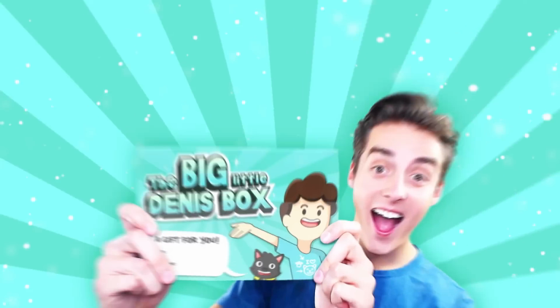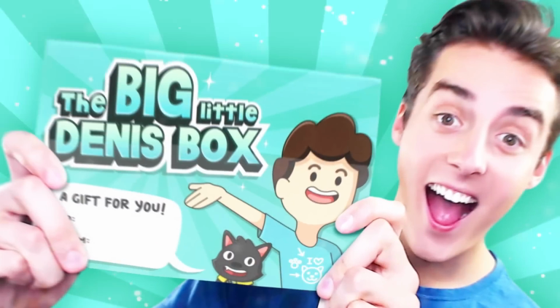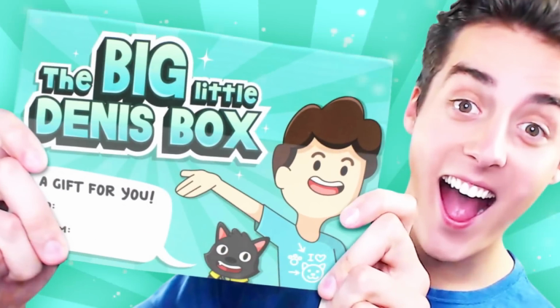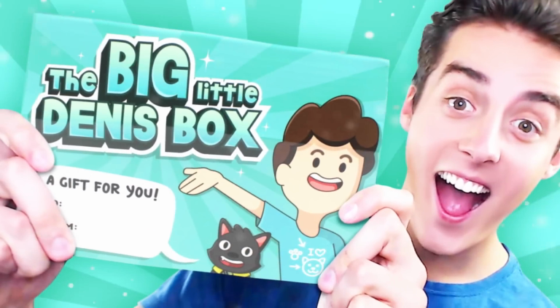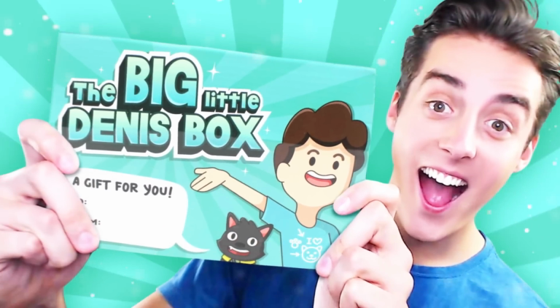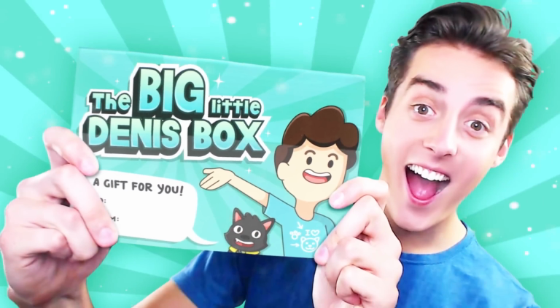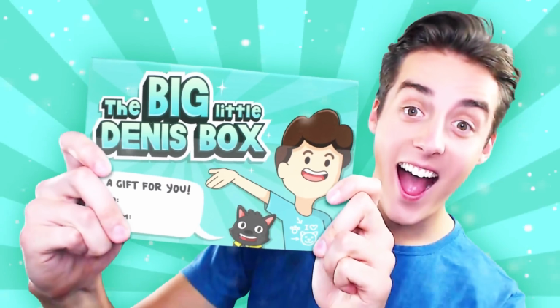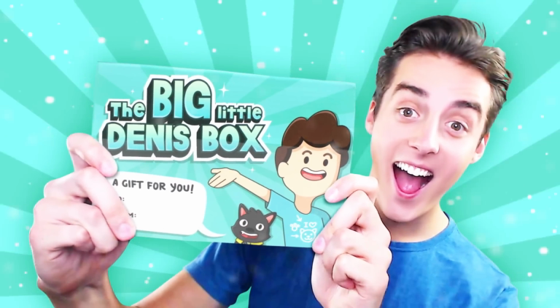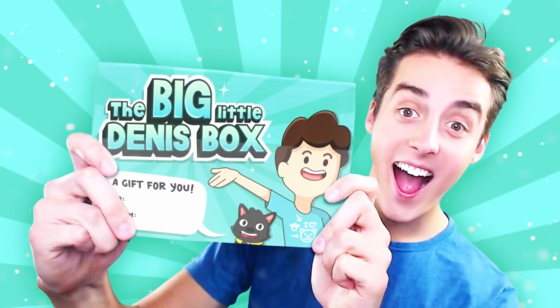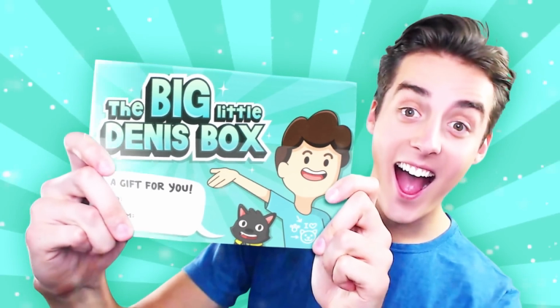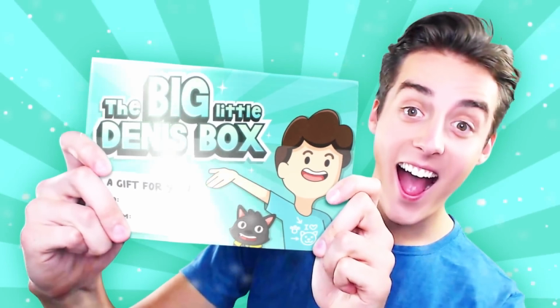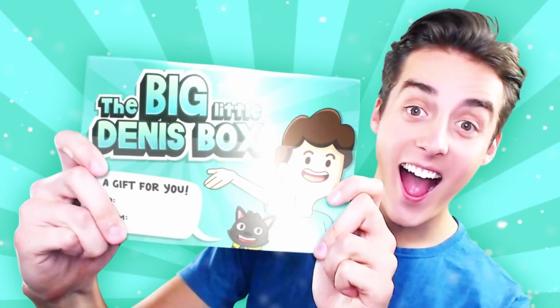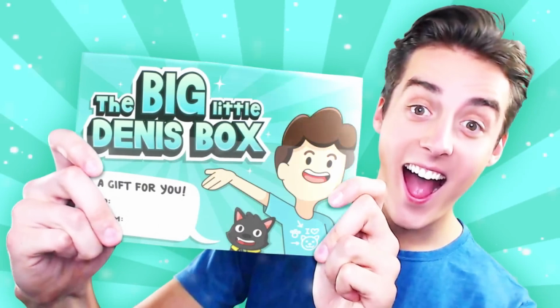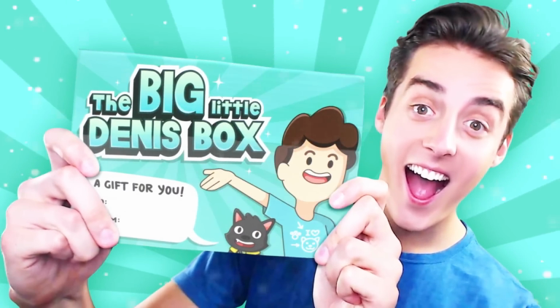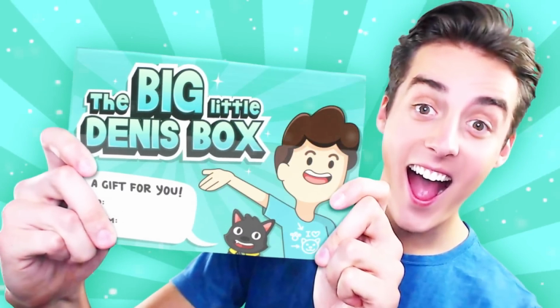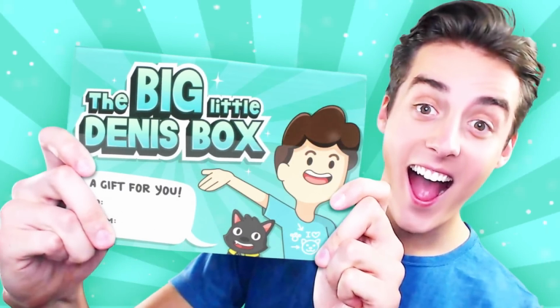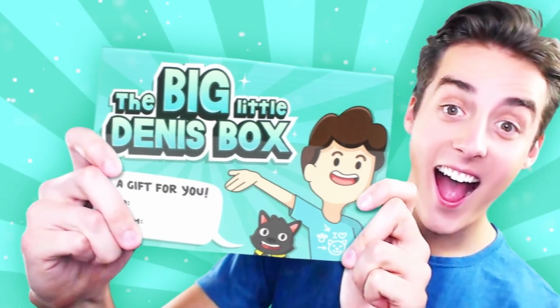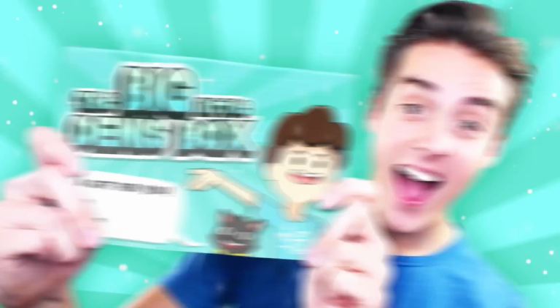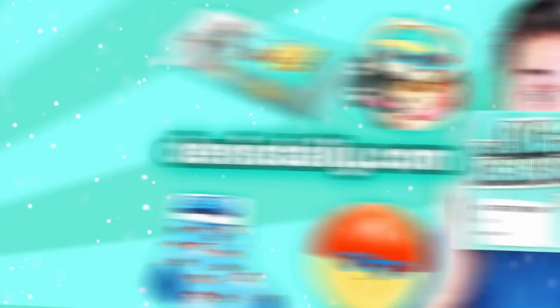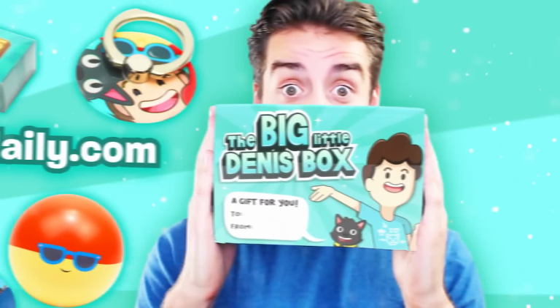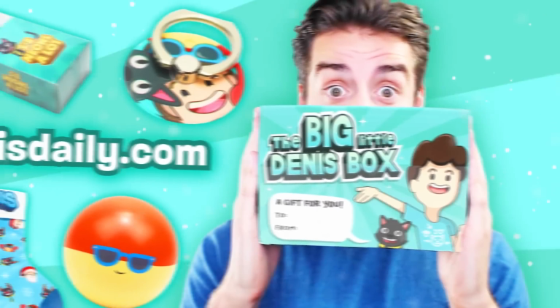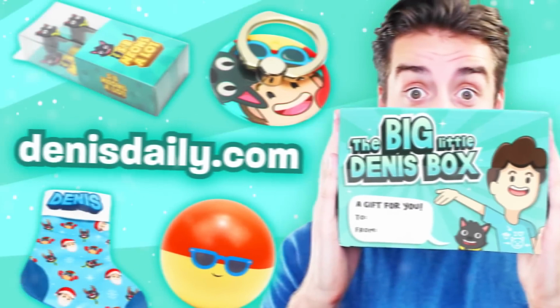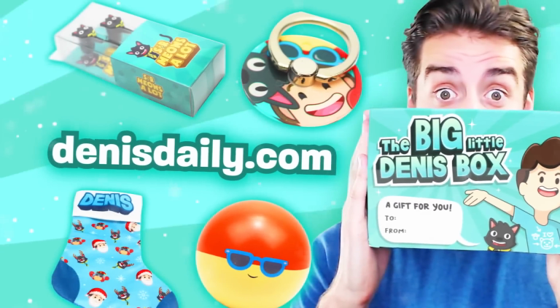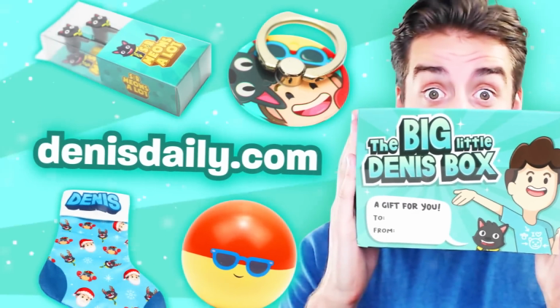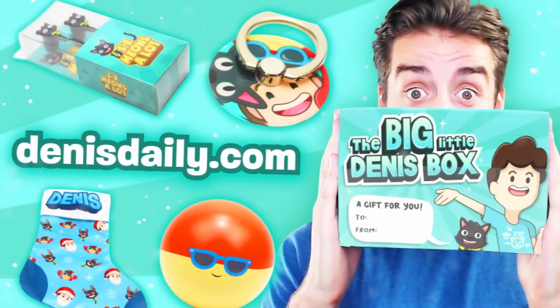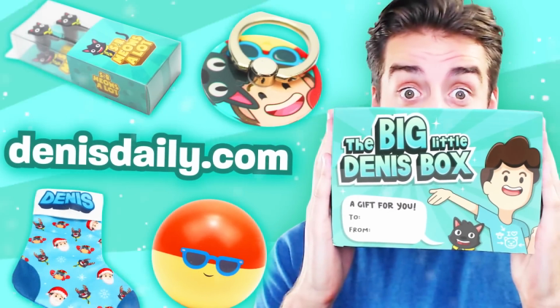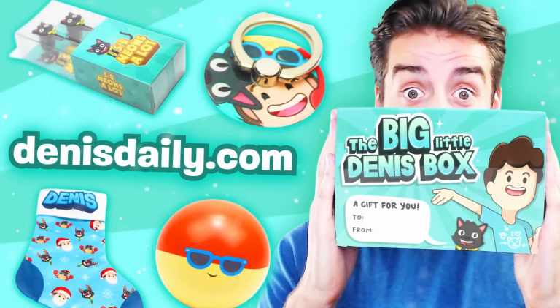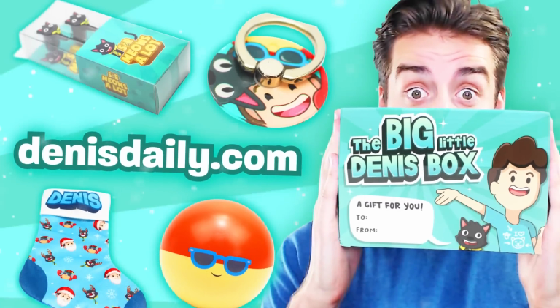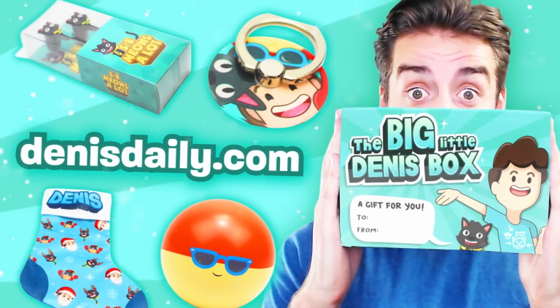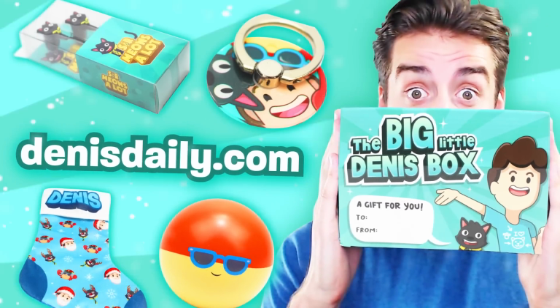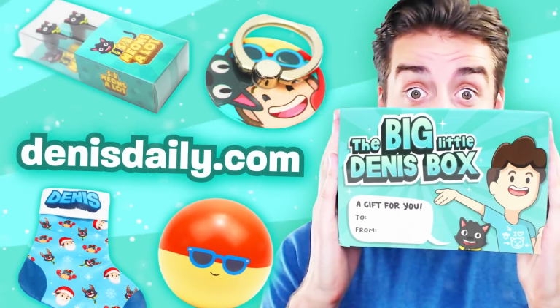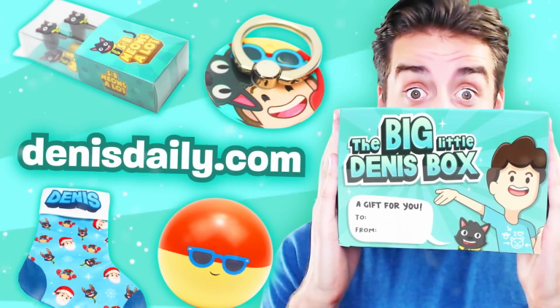Get the Big Little Dennis subscription box now available at DennisDaily.com.